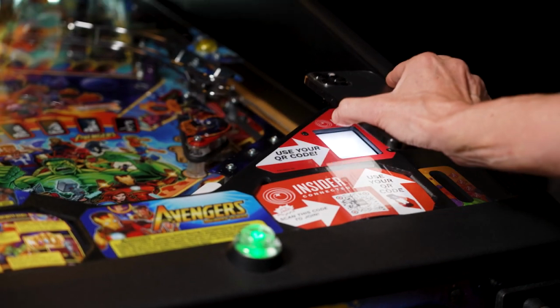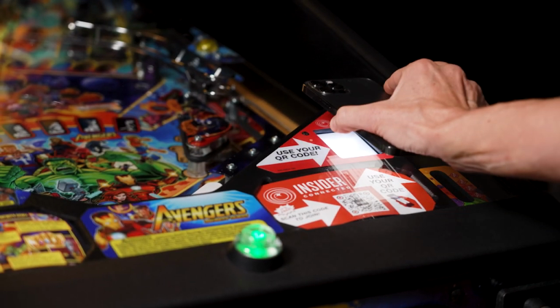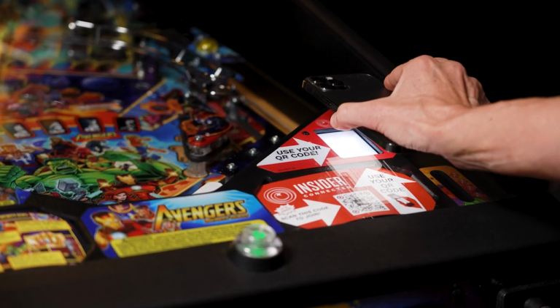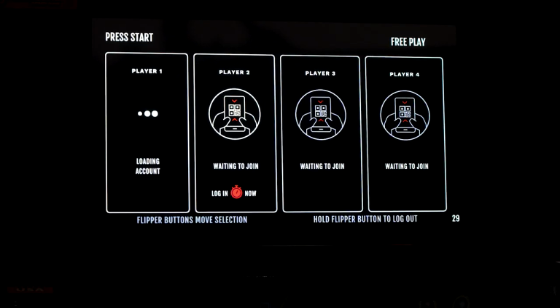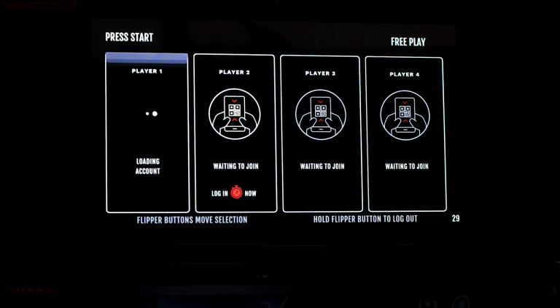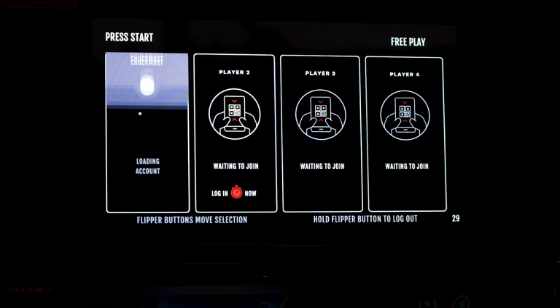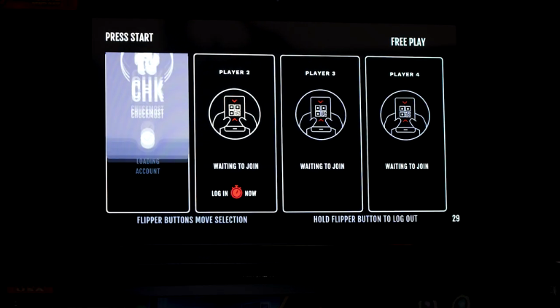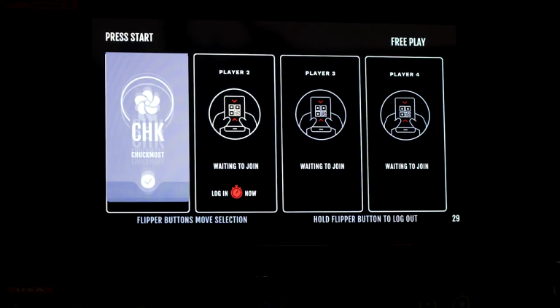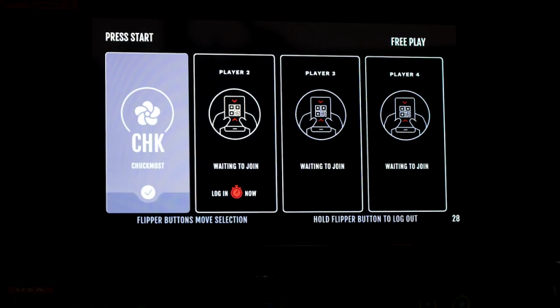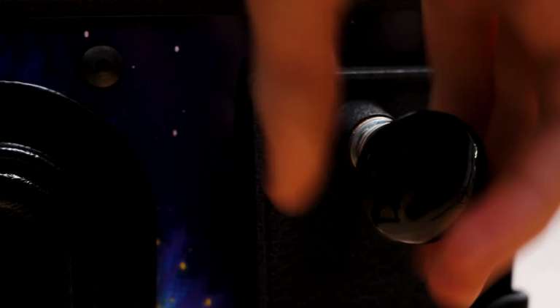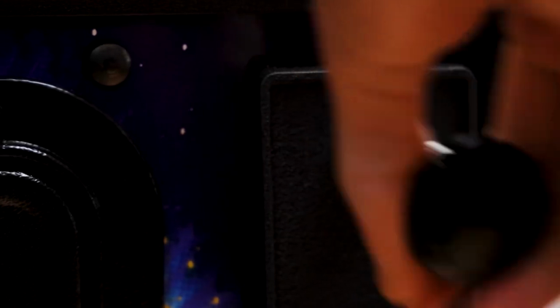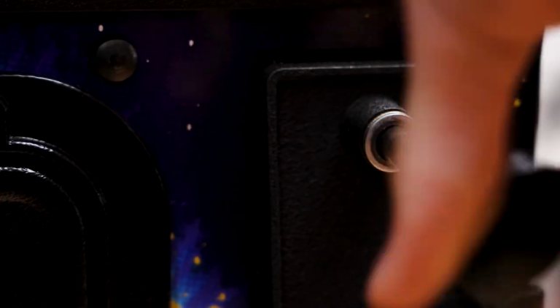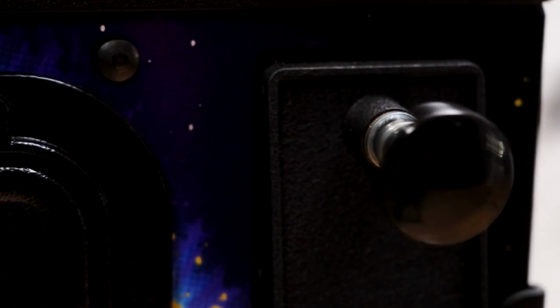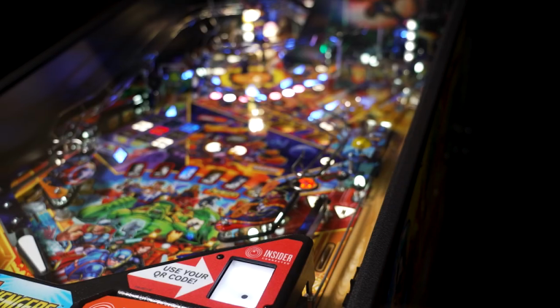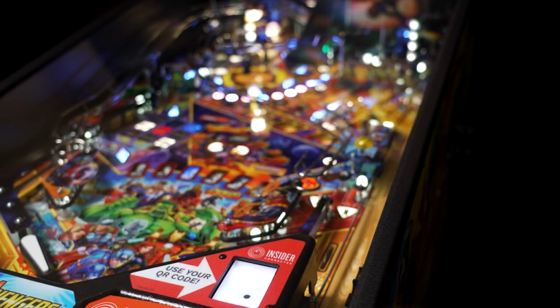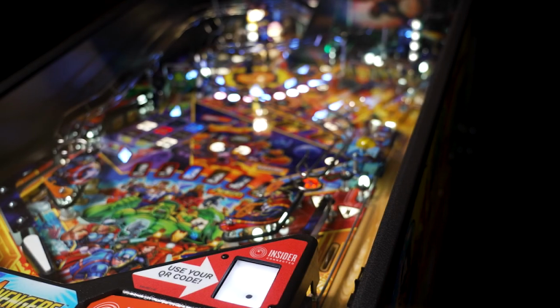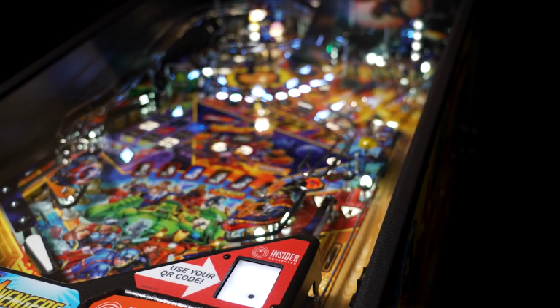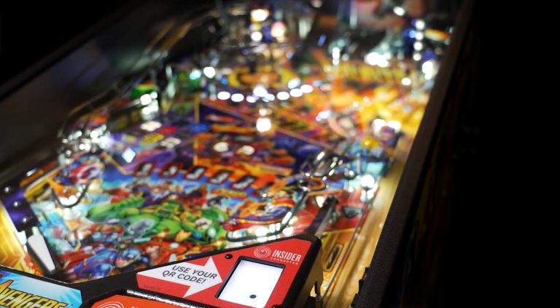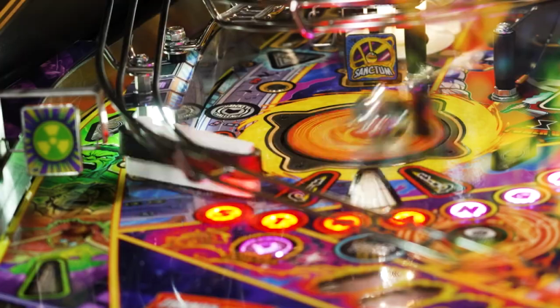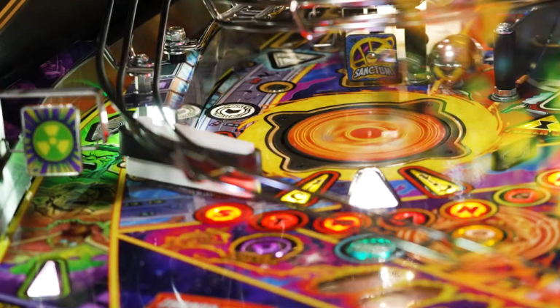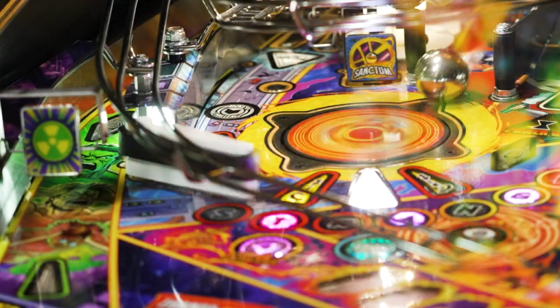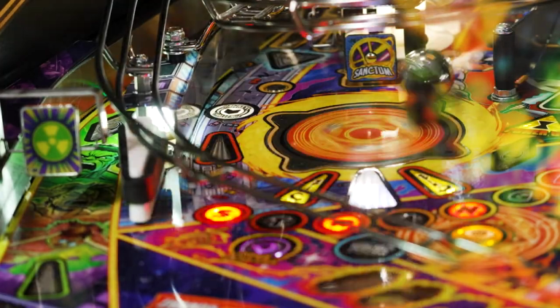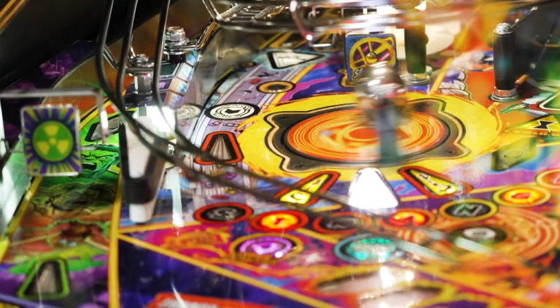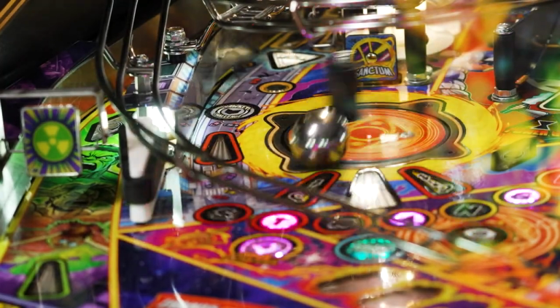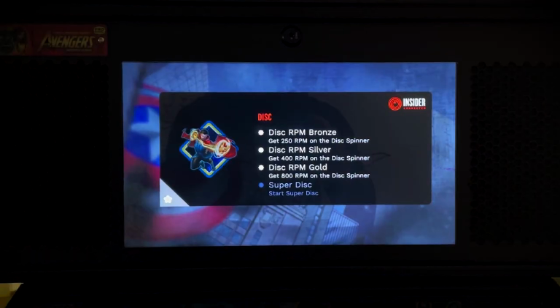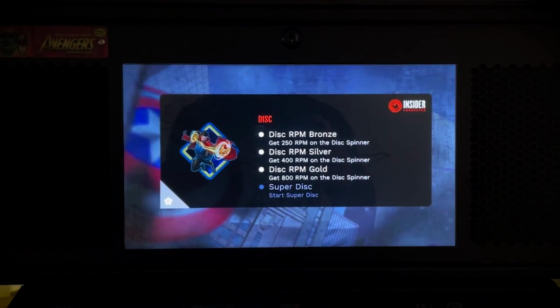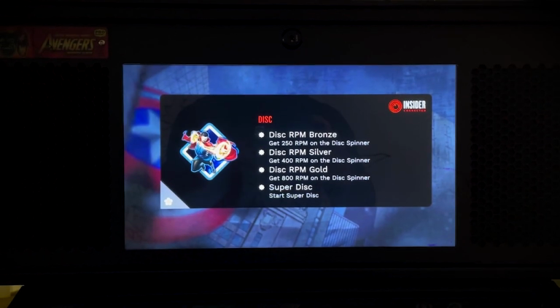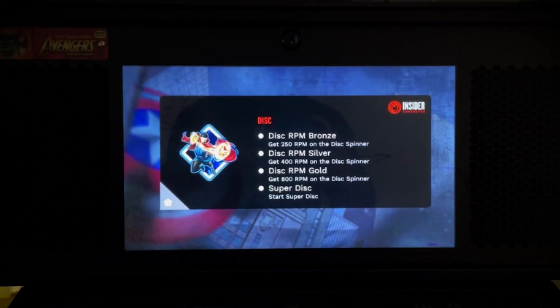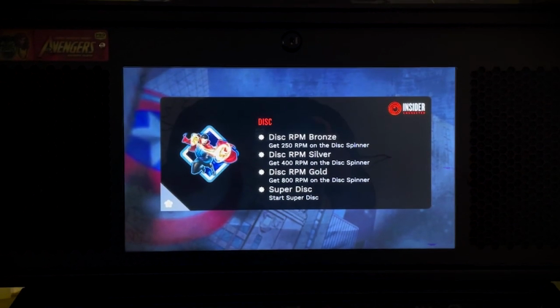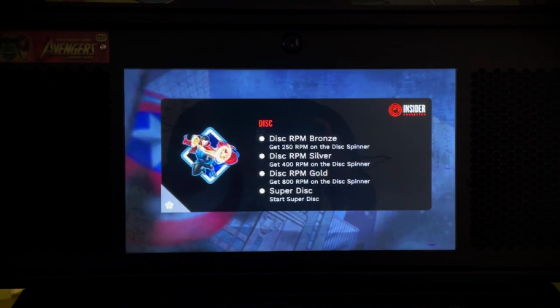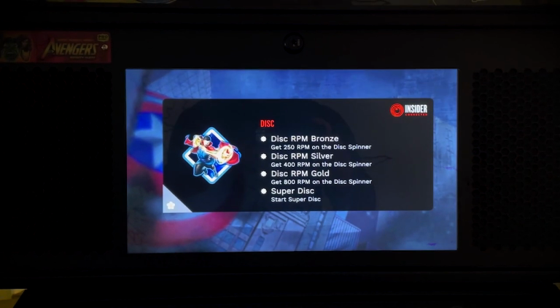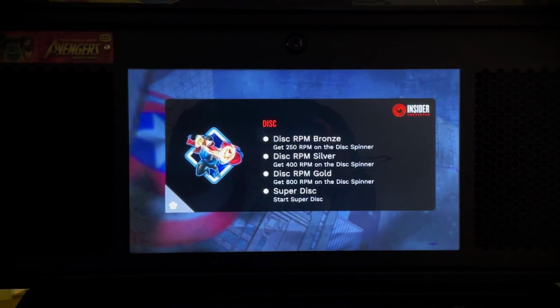Welcome to the world of Insider Connected. Now go earn some achievements! Leaderboards and badges await!